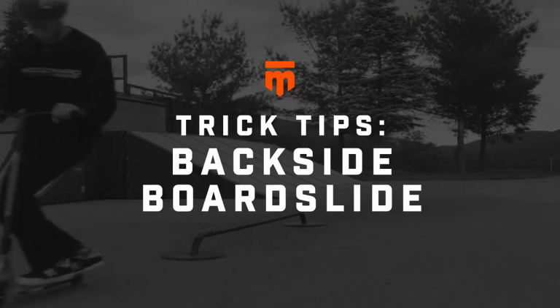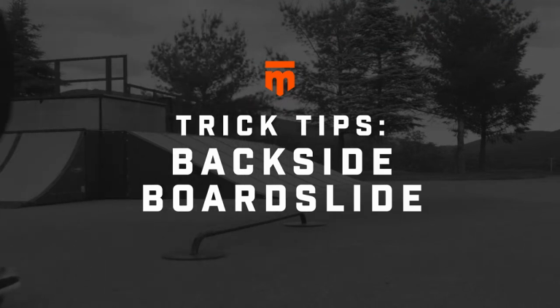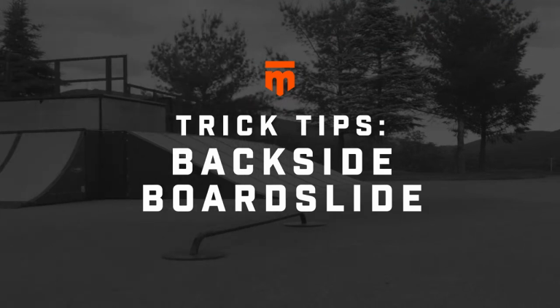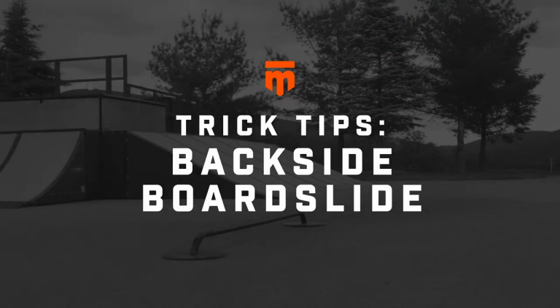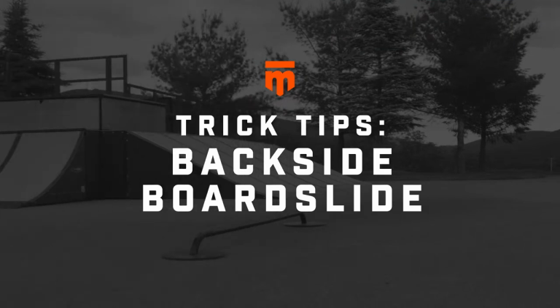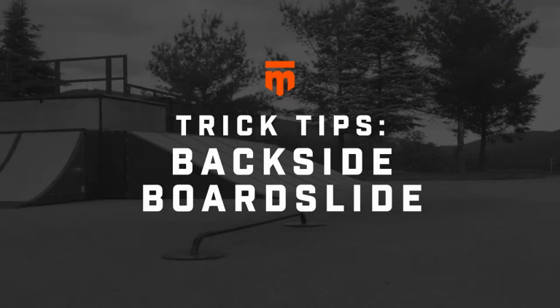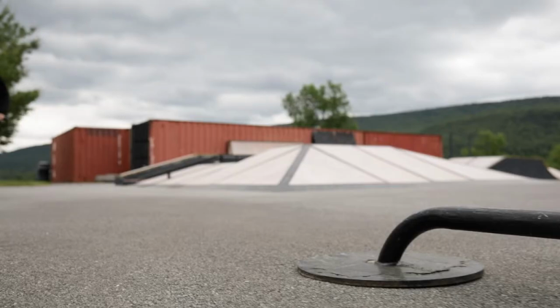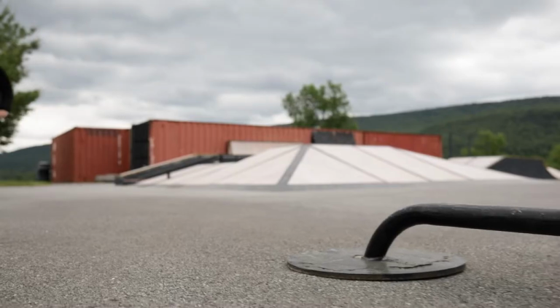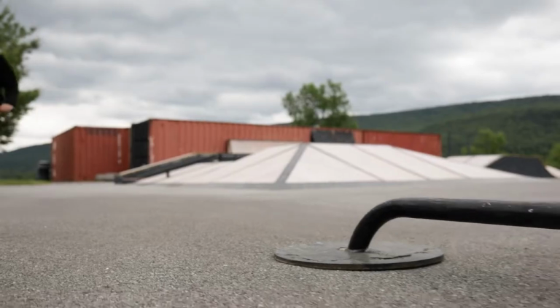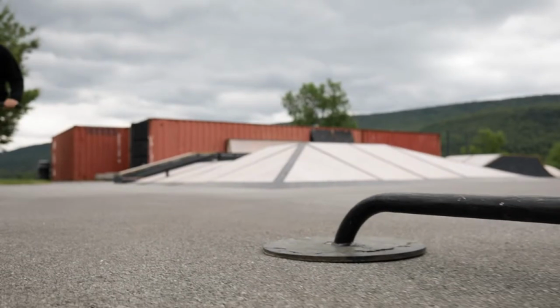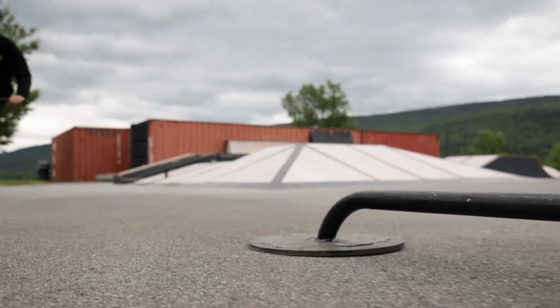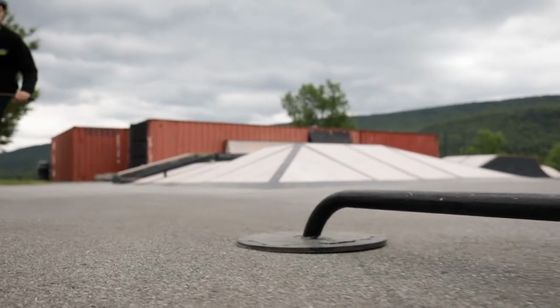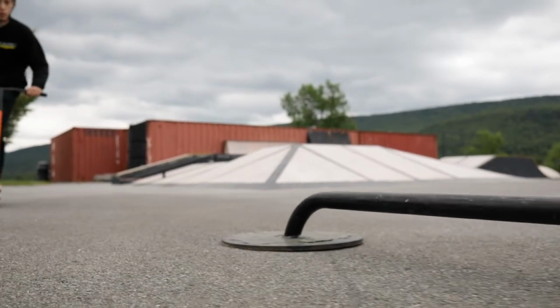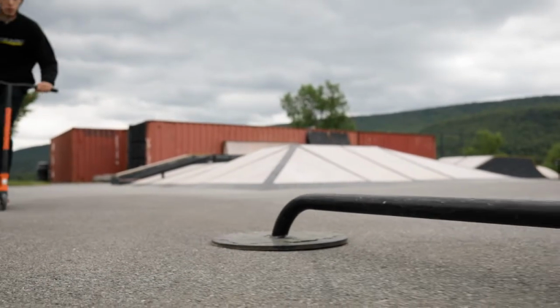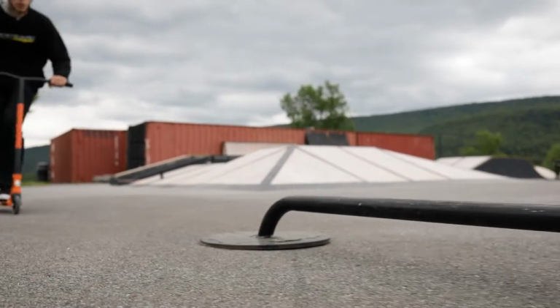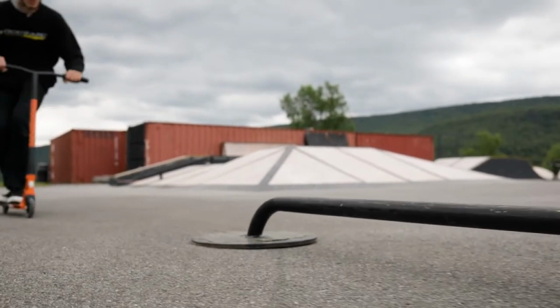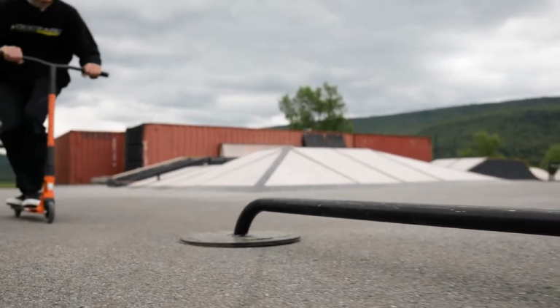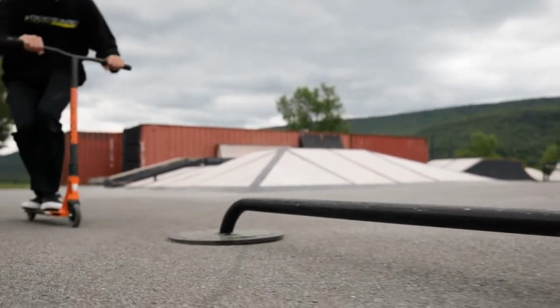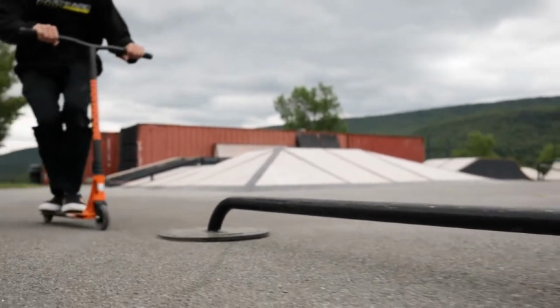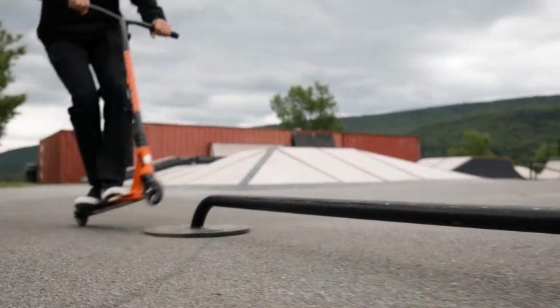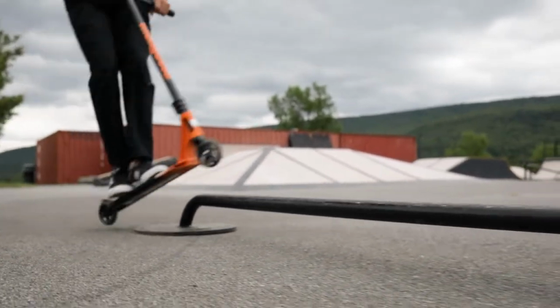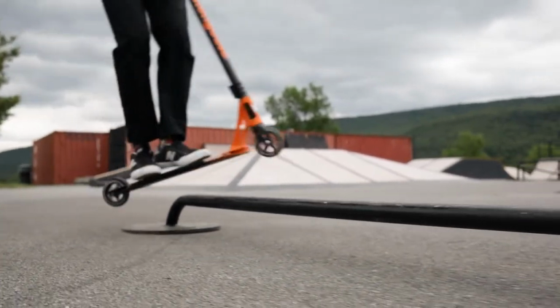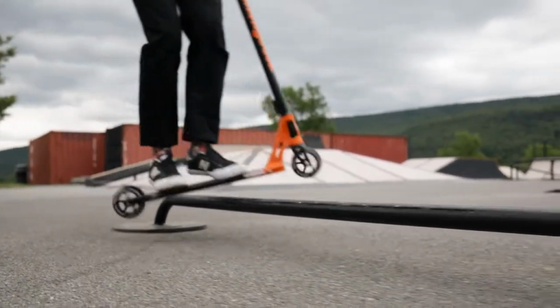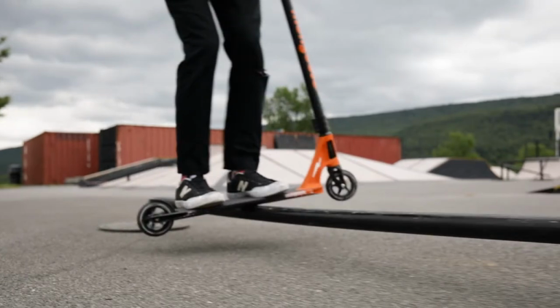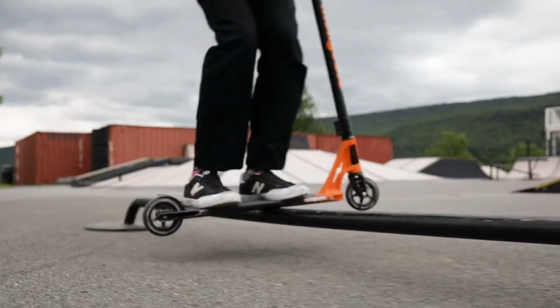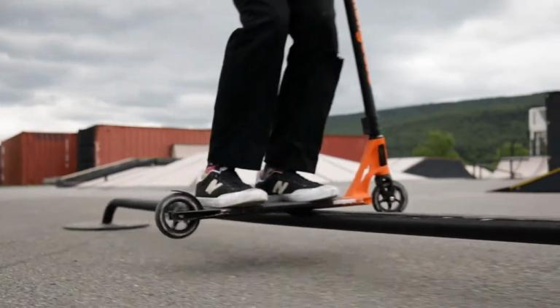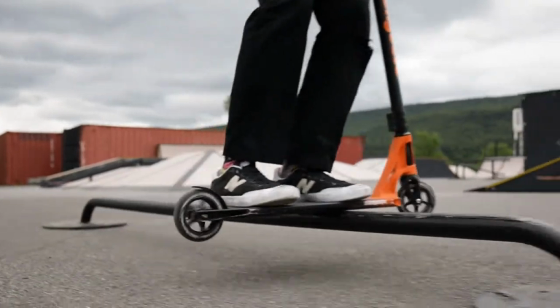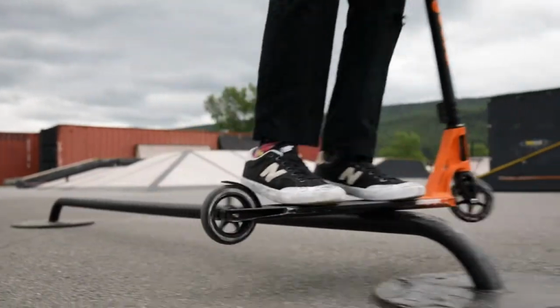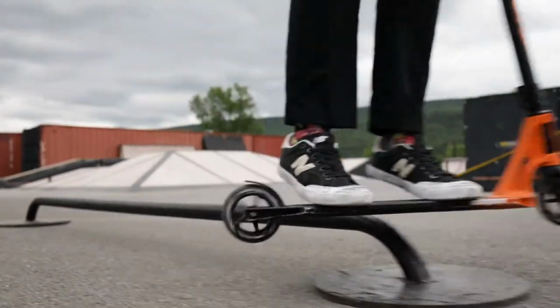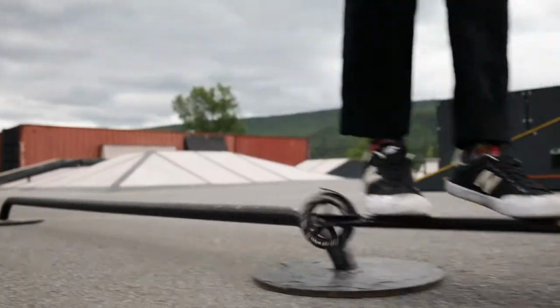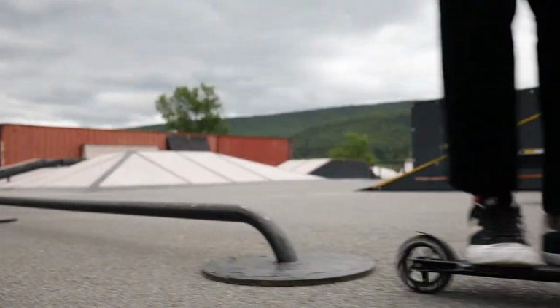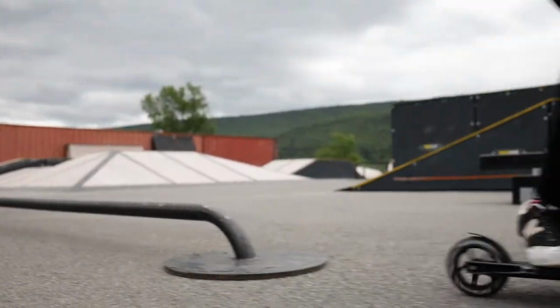First, start off by finding a small rail. Approach the rail with a good amount of speed at an angle with your back facing it.